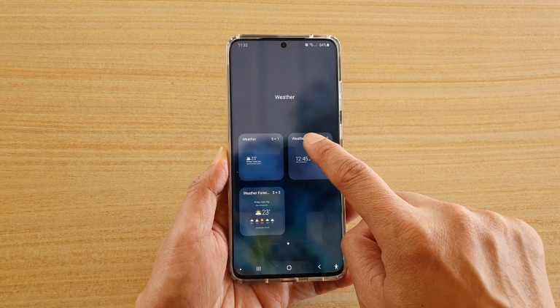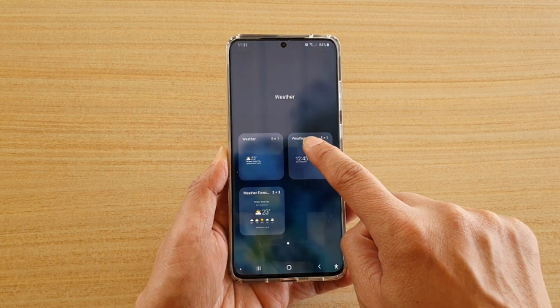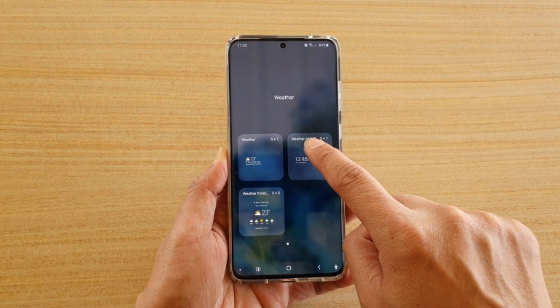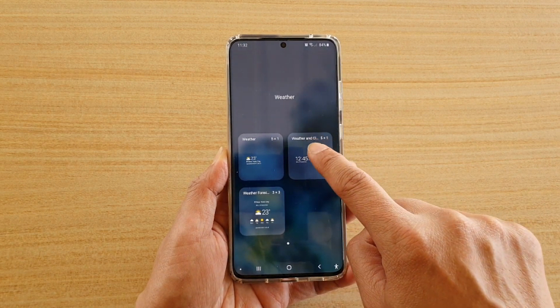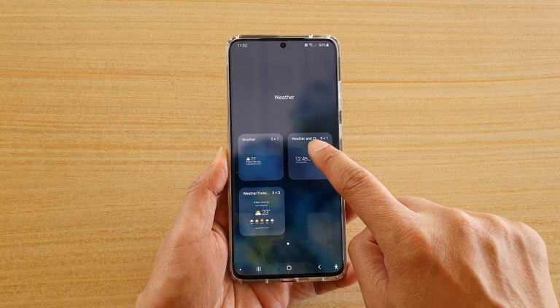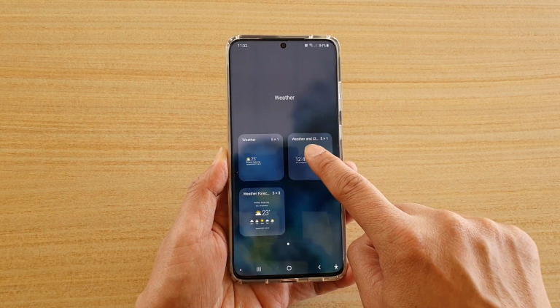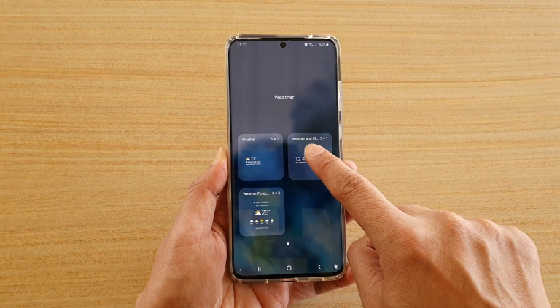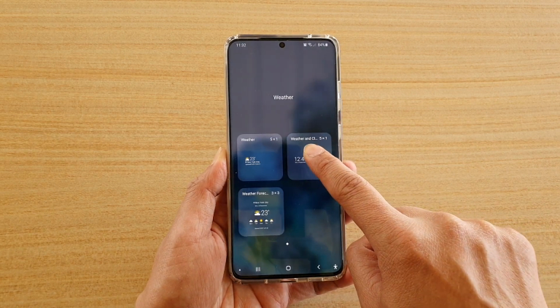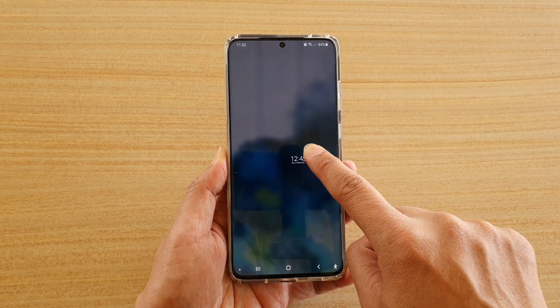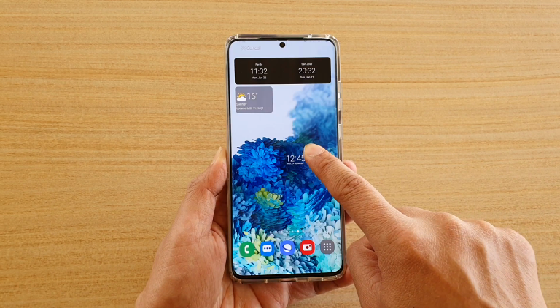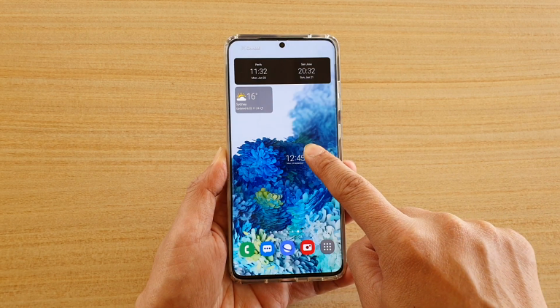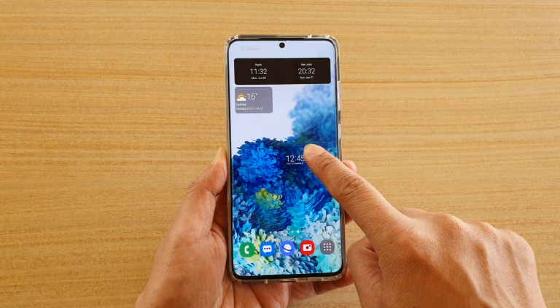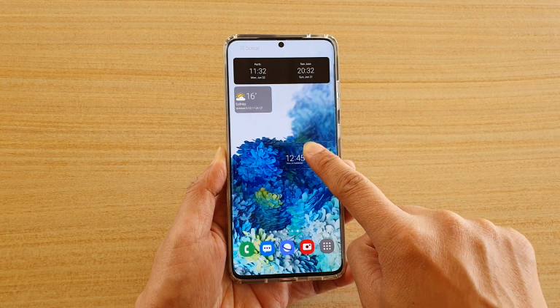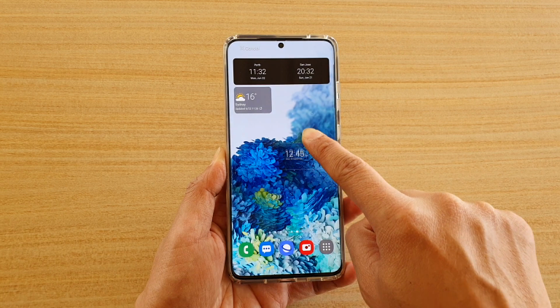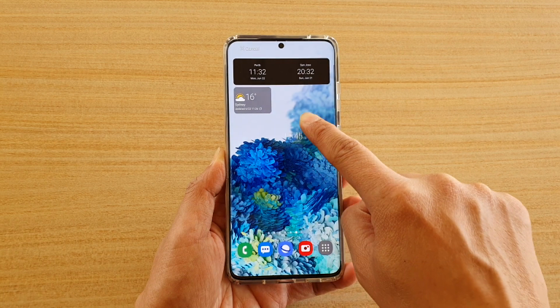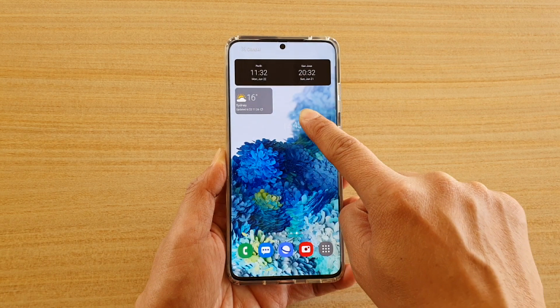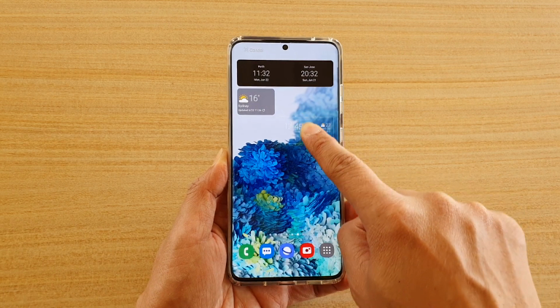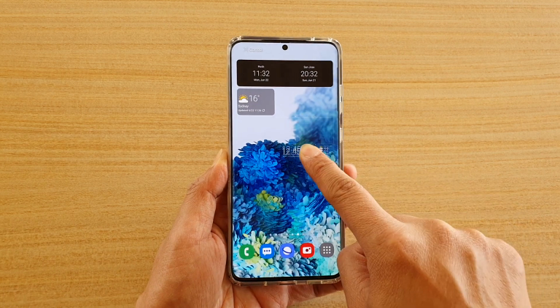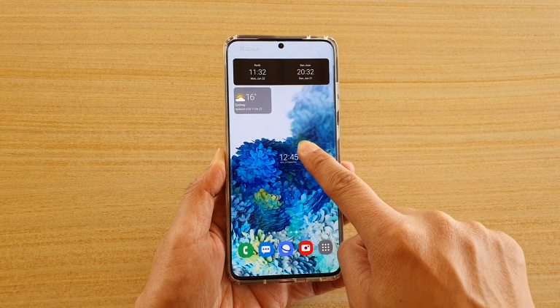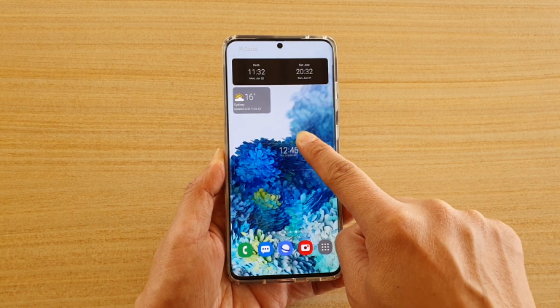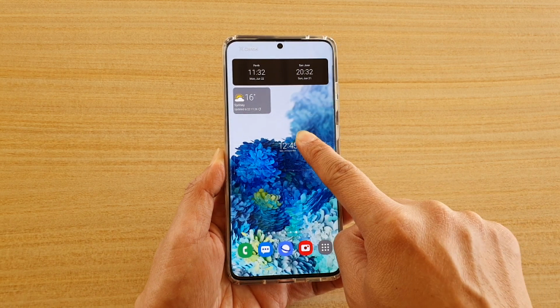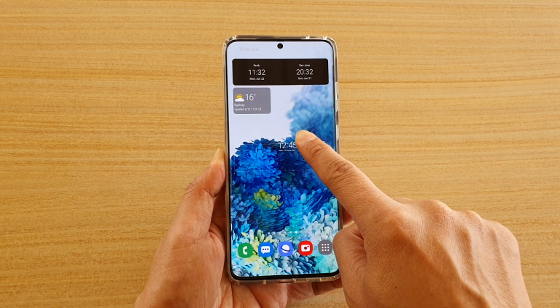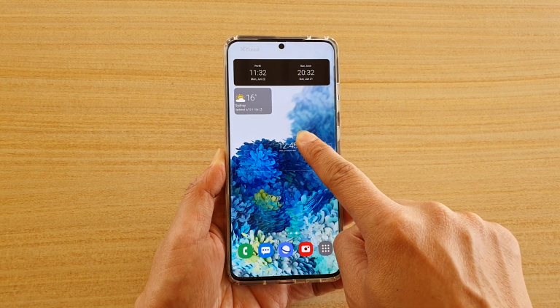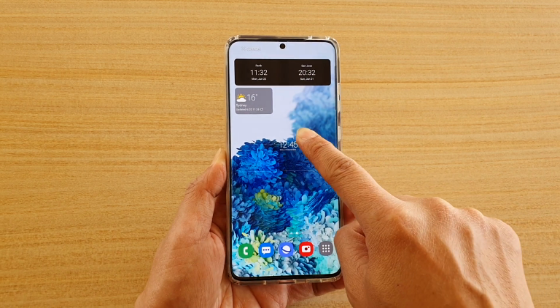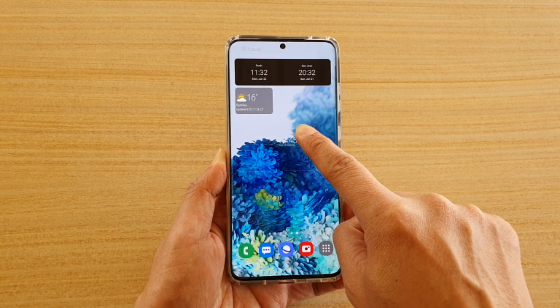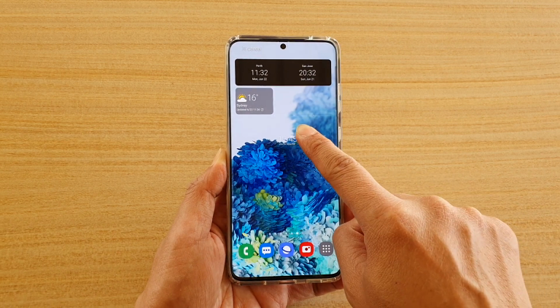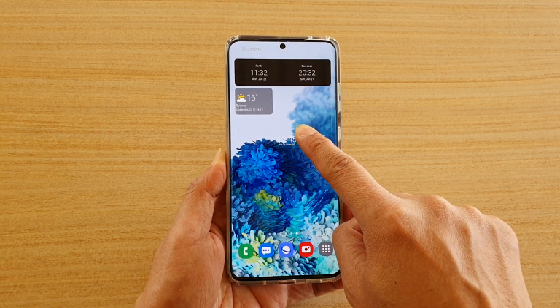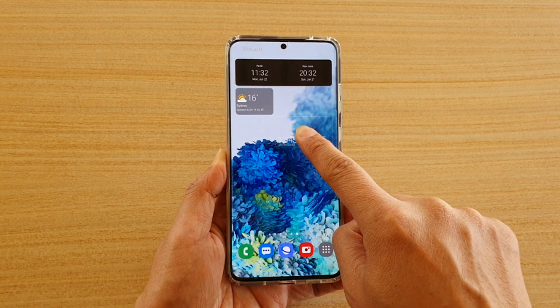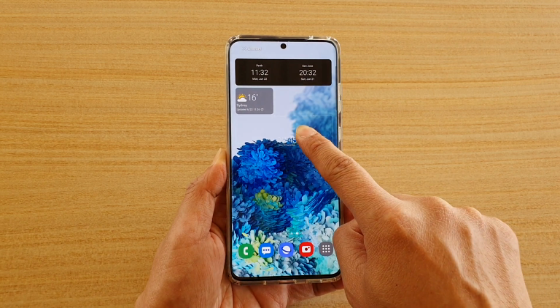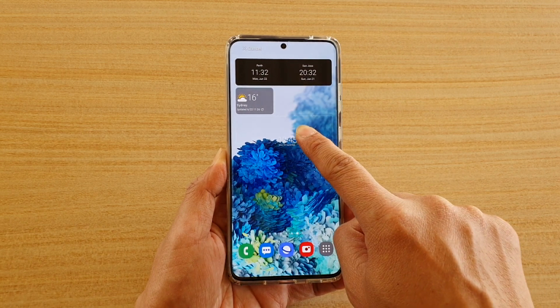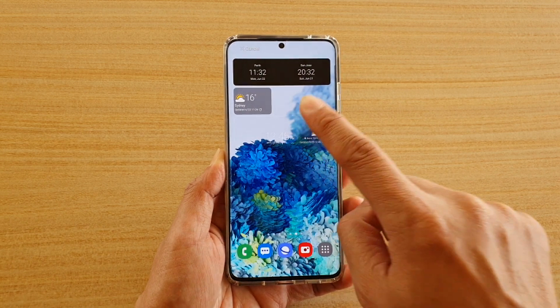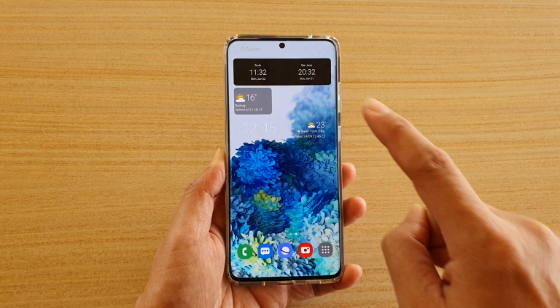So touch and hold onto the widget and then drag it out onto your home screen, and let go.